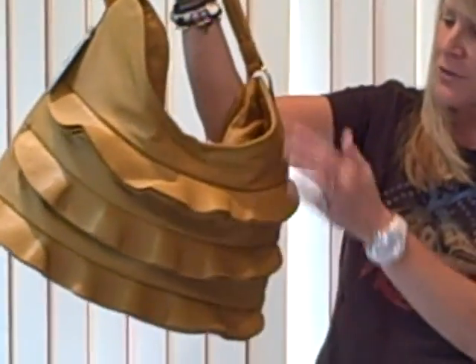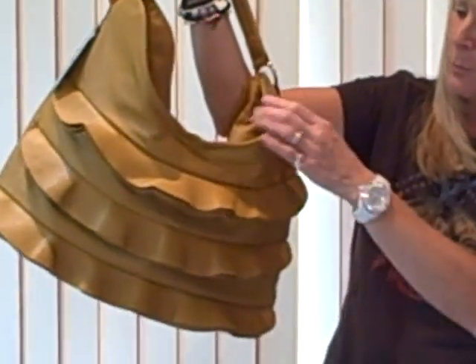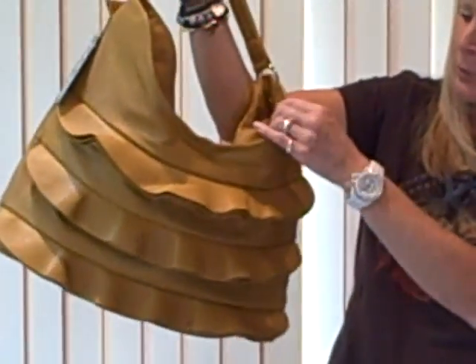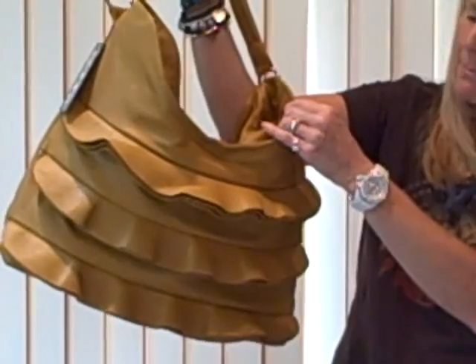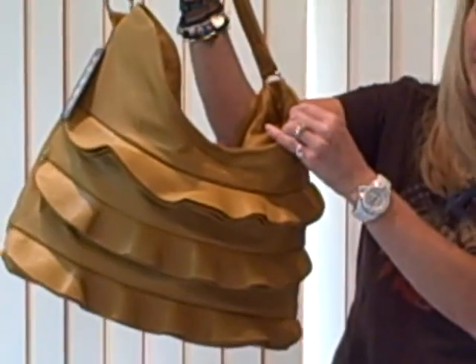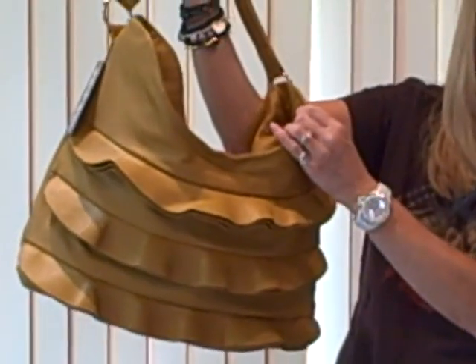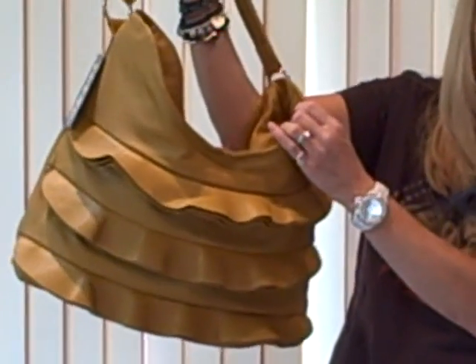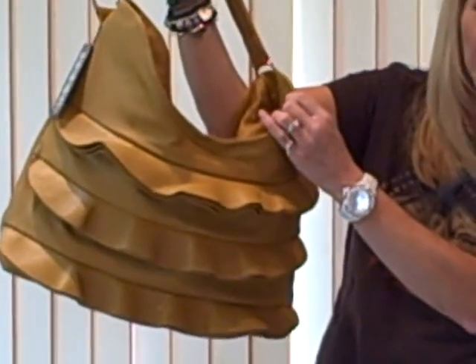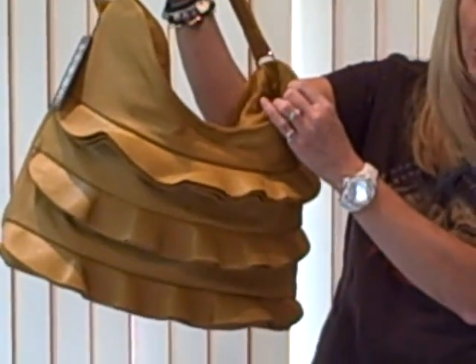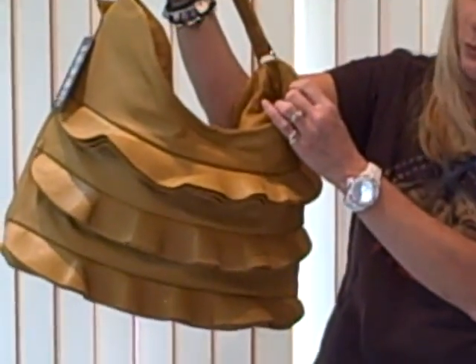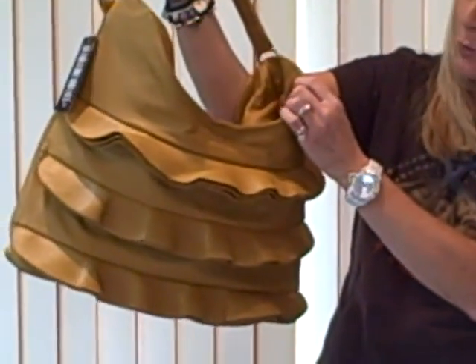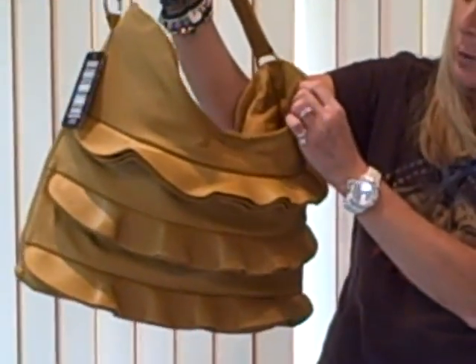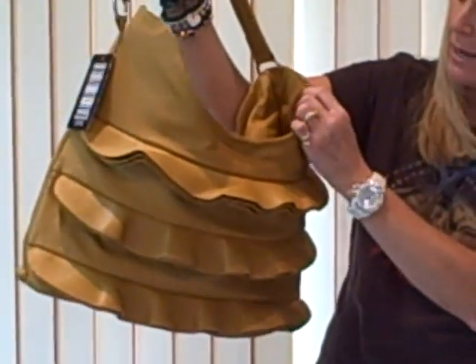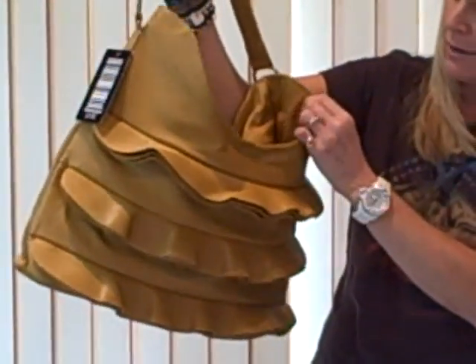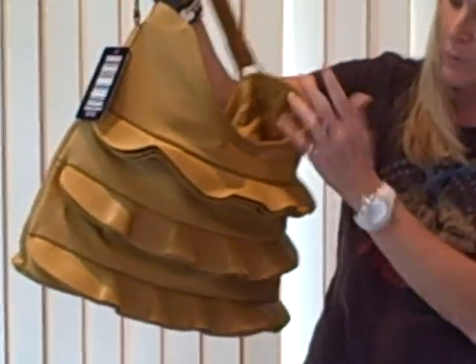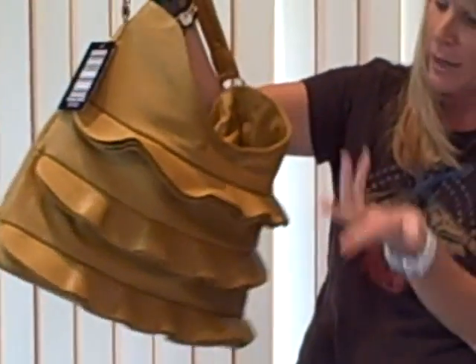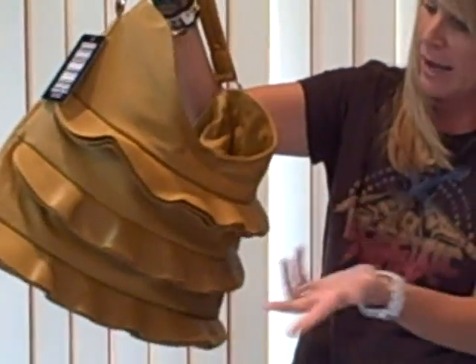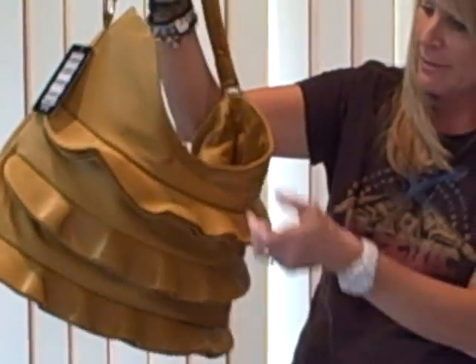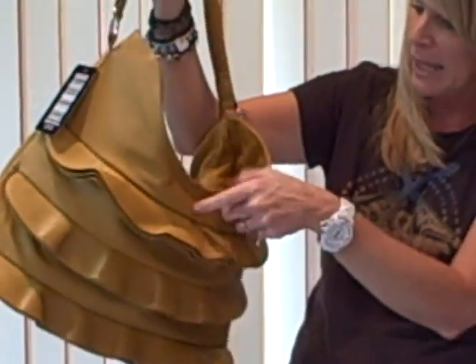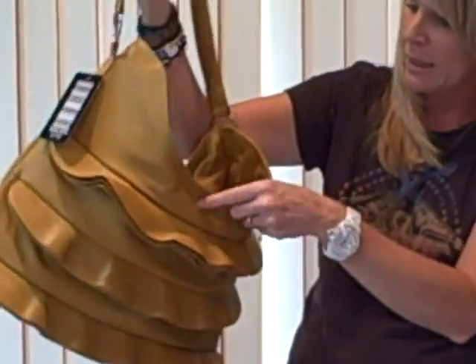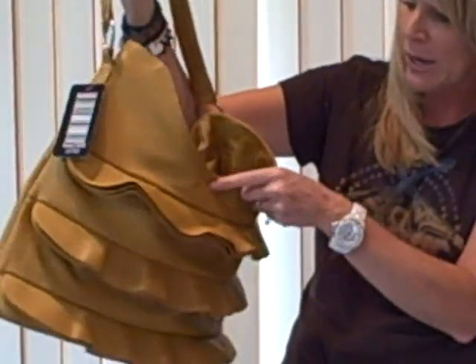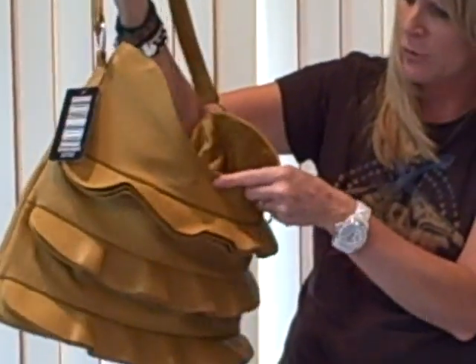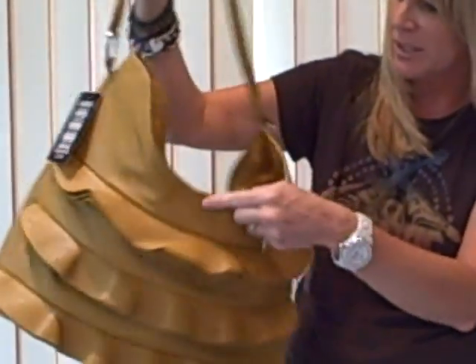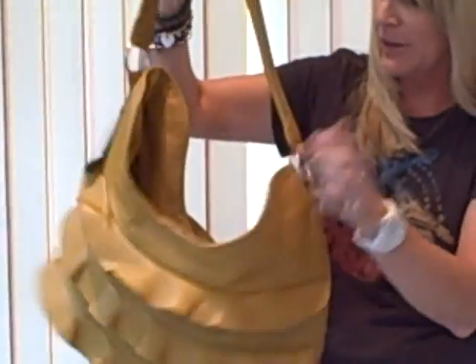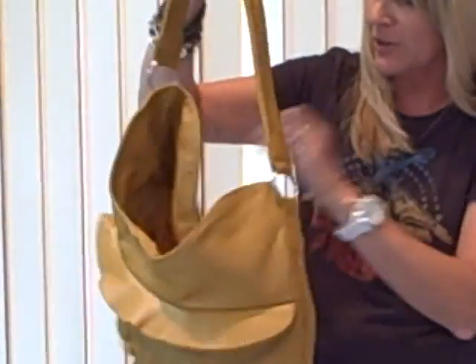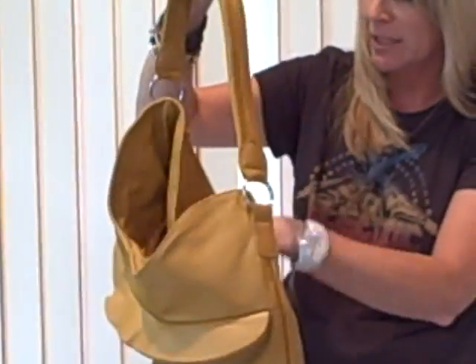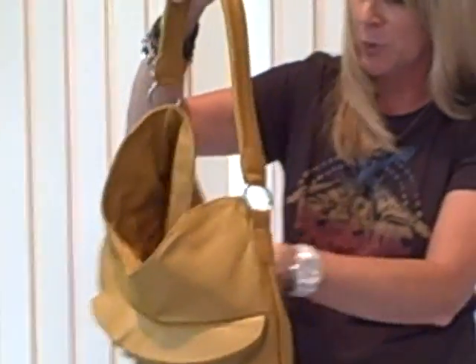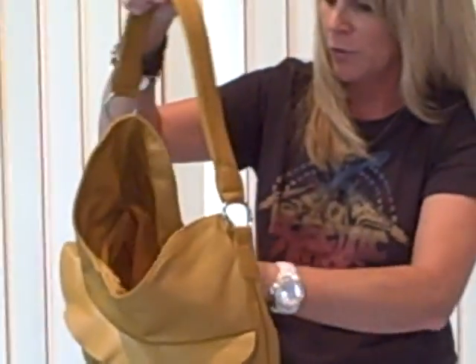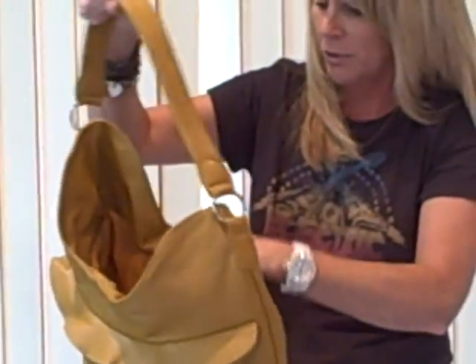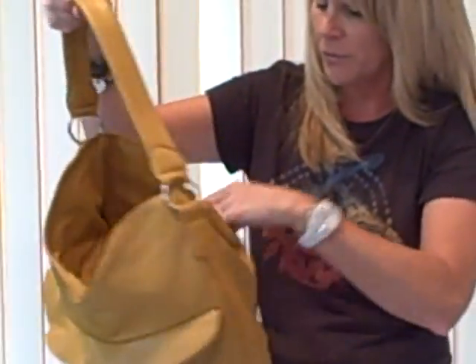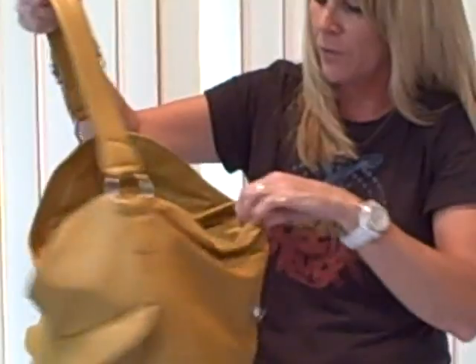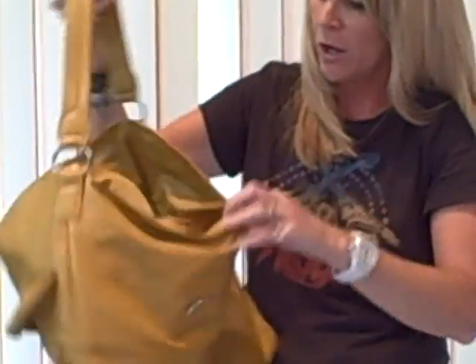It's sort of a pretty mustard color. It goes with quite a lot — black, brown, just about everything. It's a beautiful color for fall.